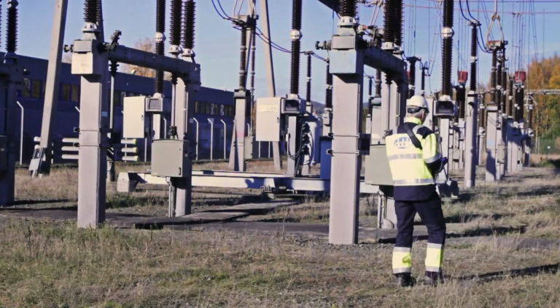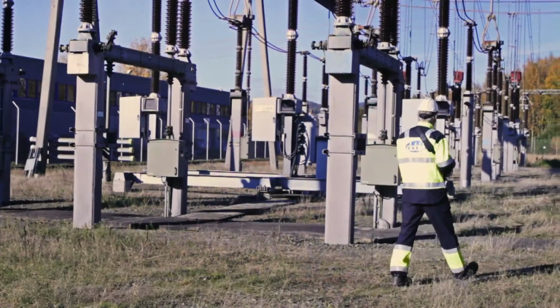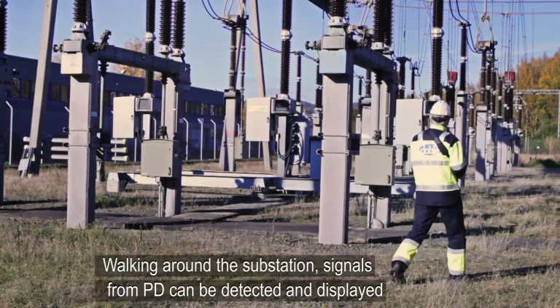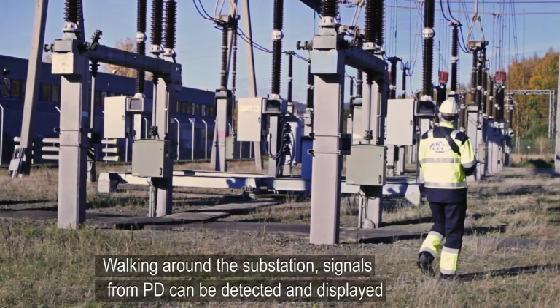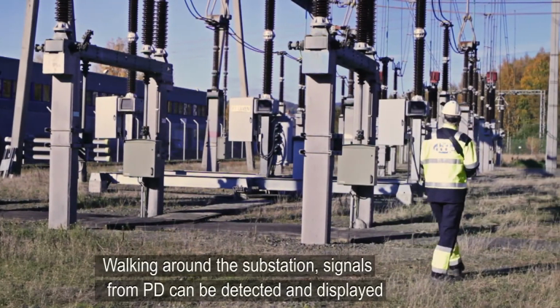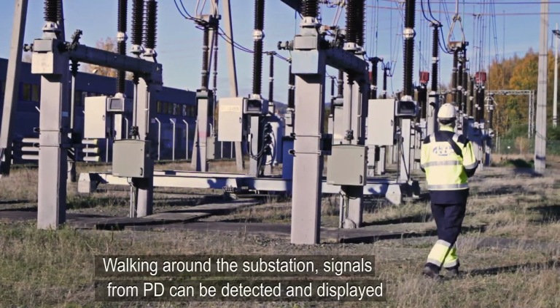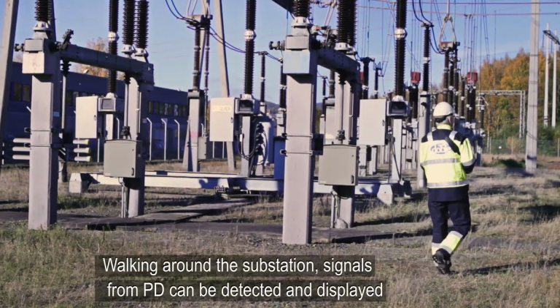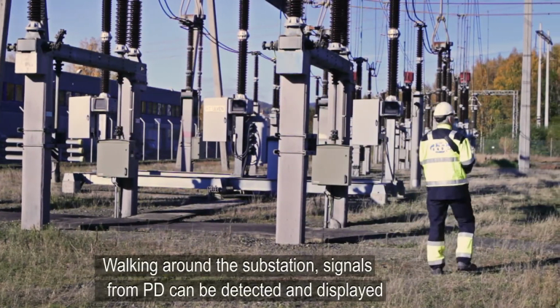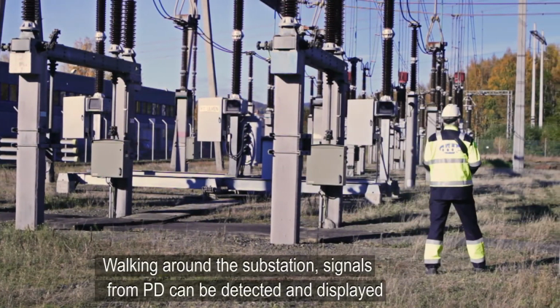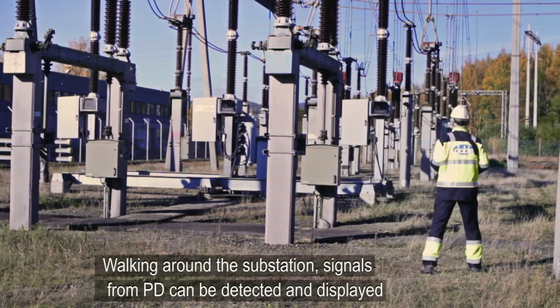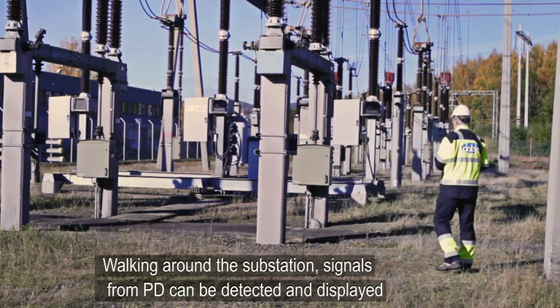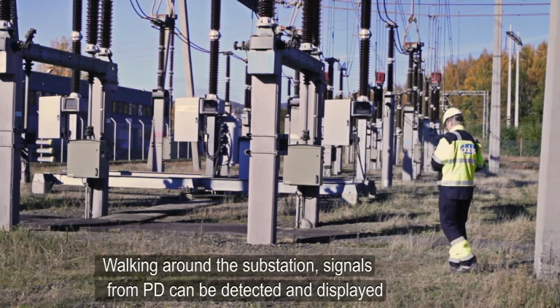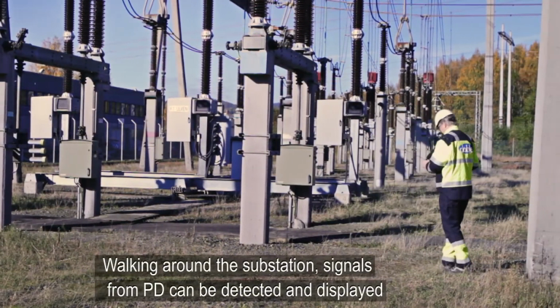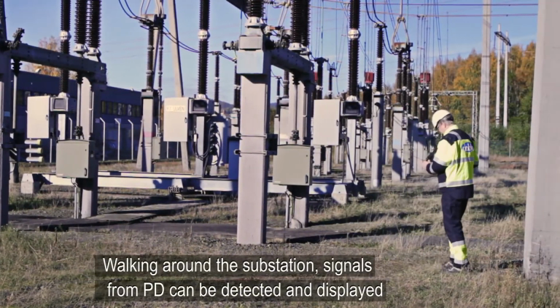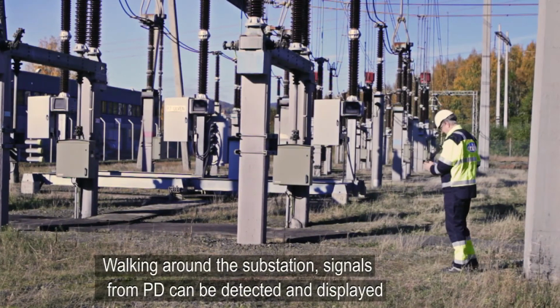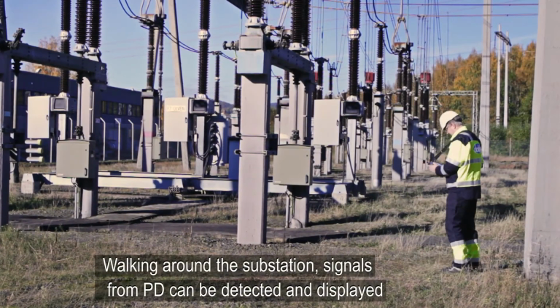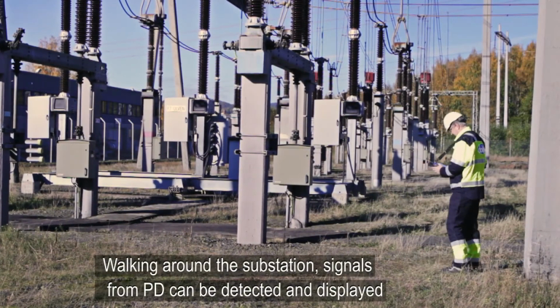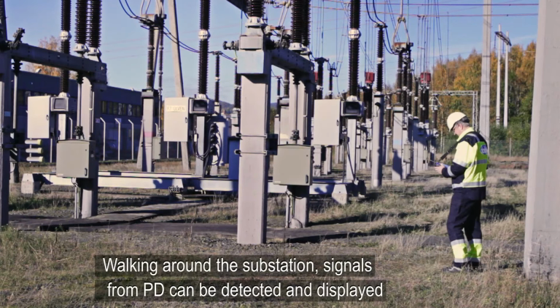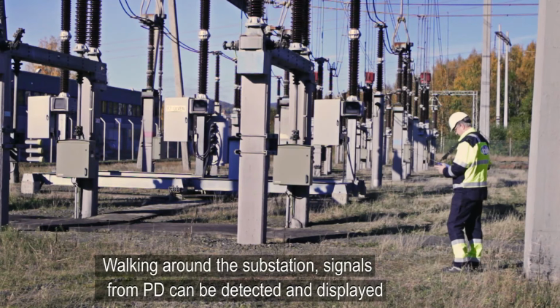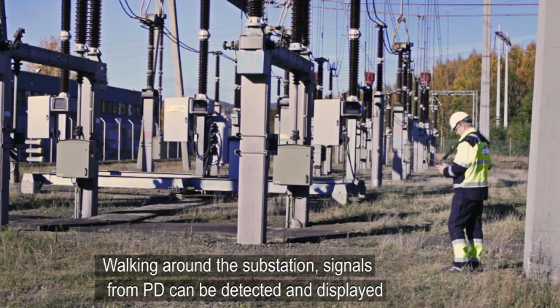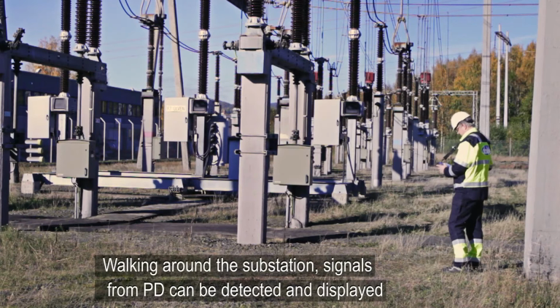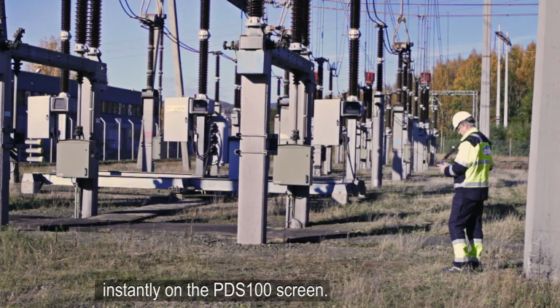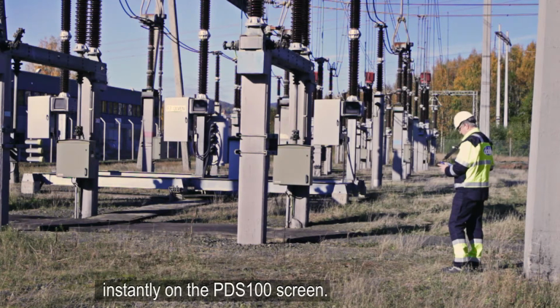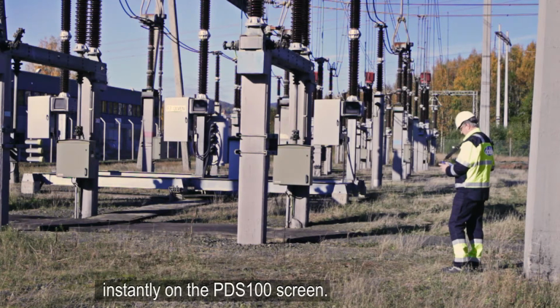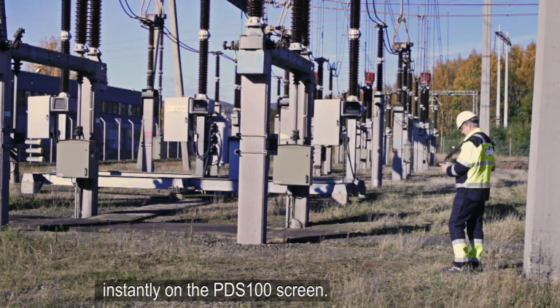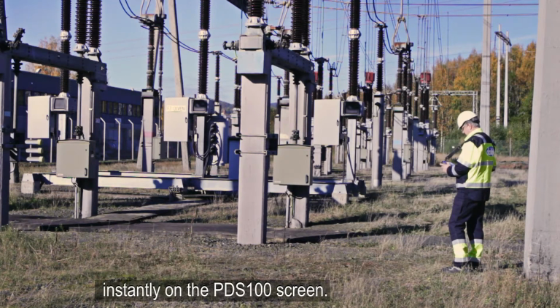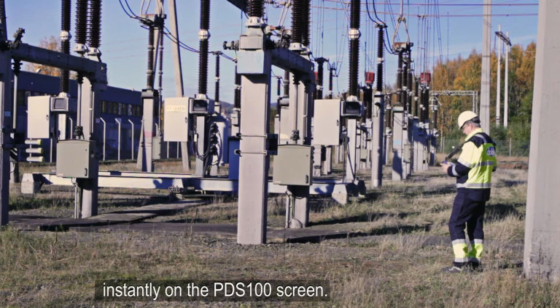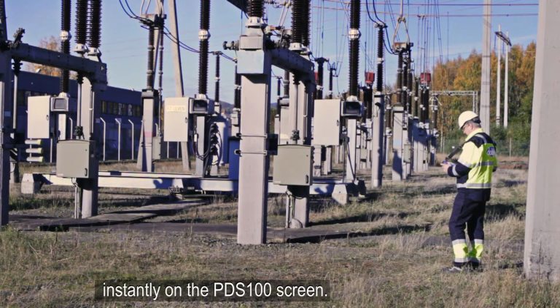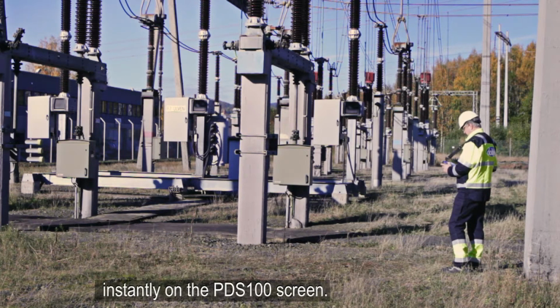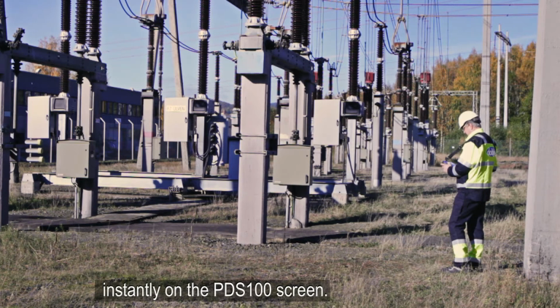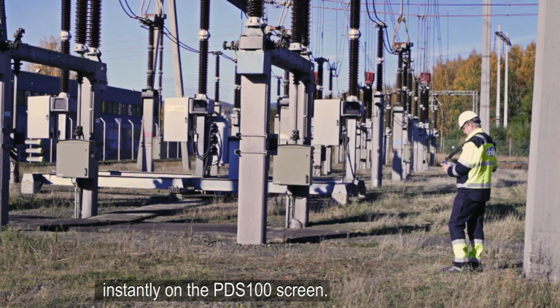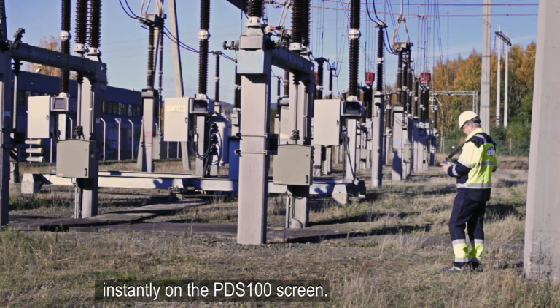Walking around the substation, signals from partial discharge can be detected and displayed instantly on the PDS-100 screen.